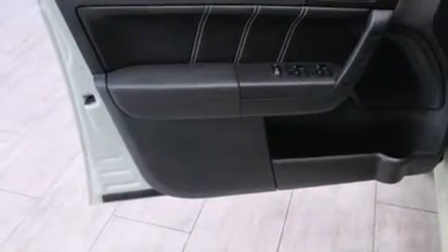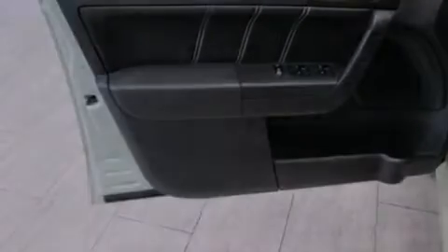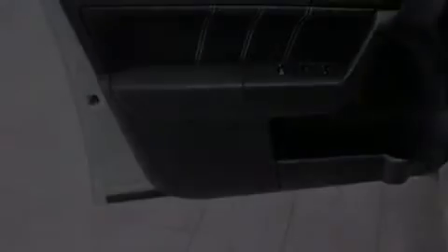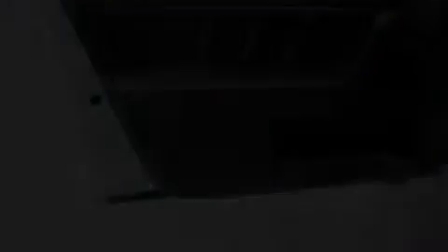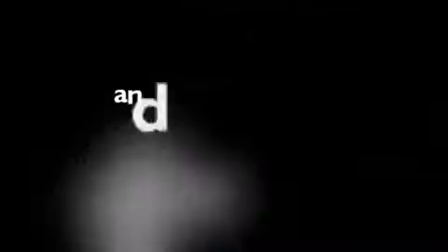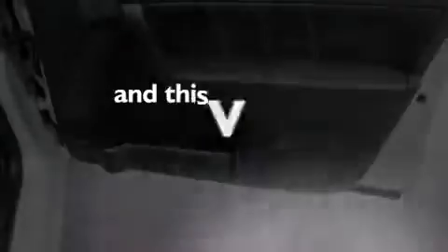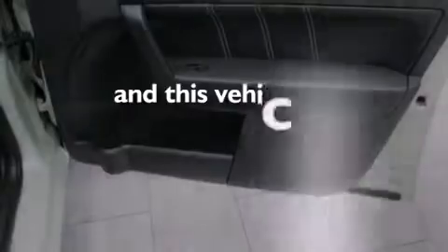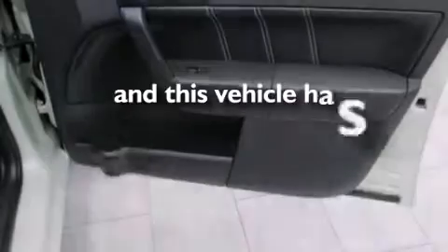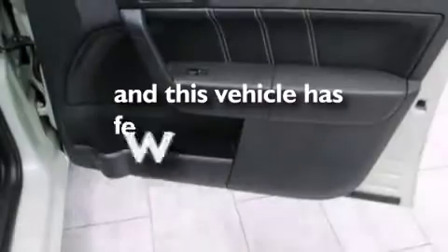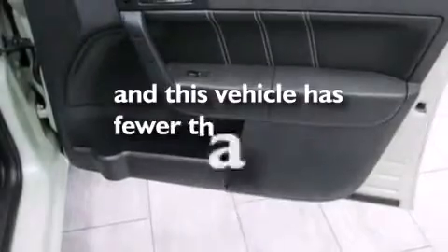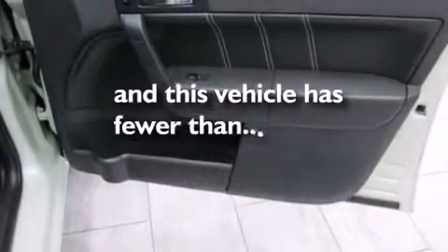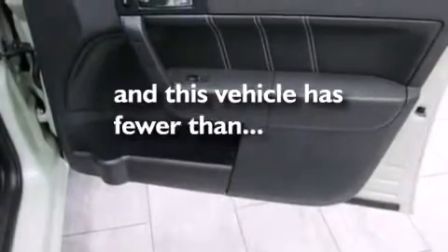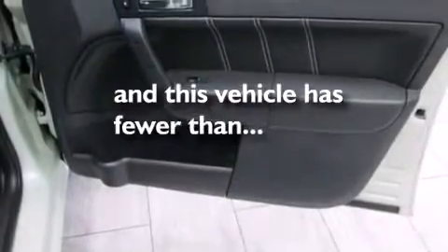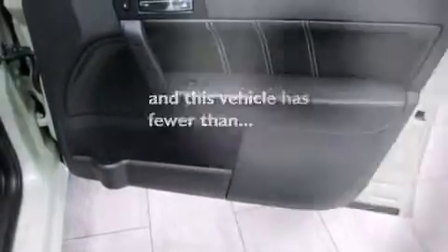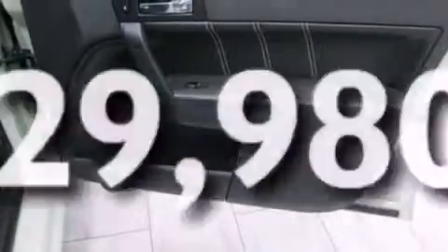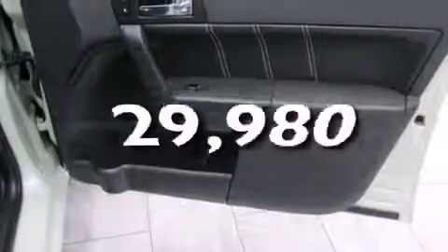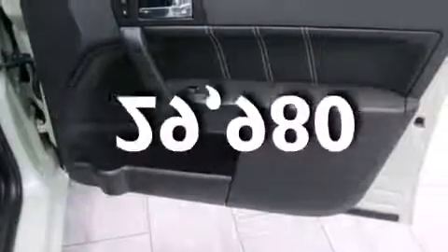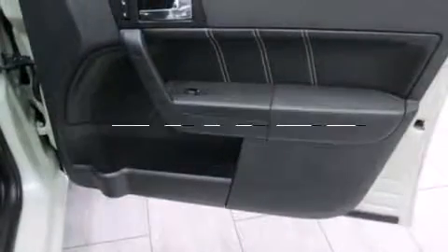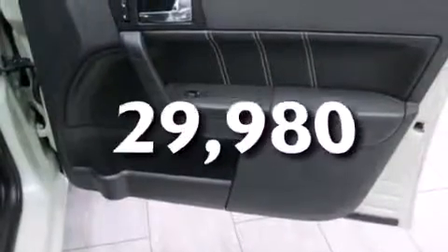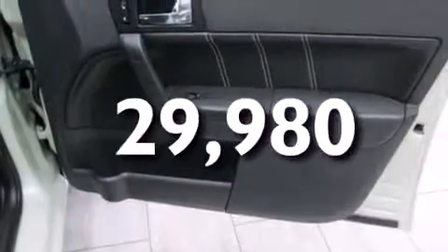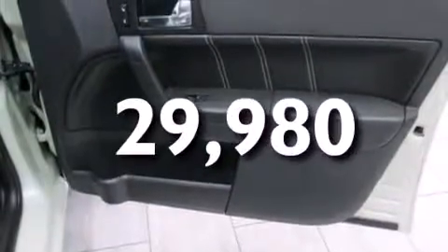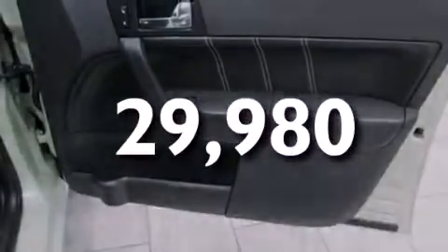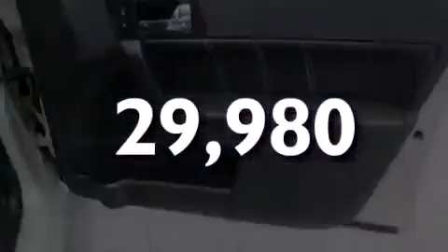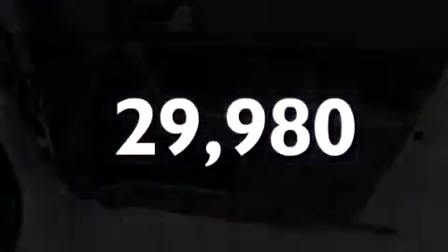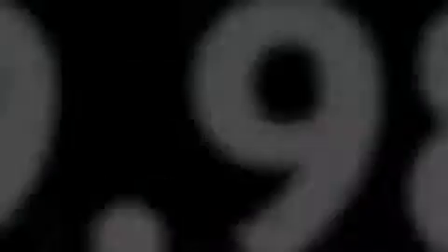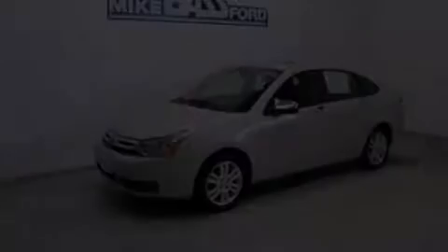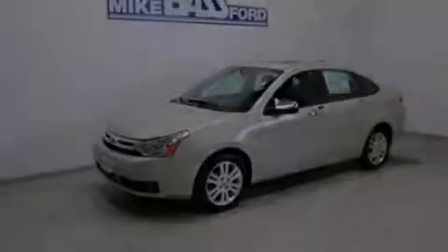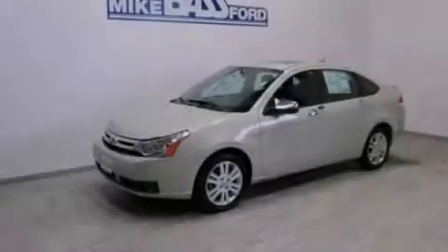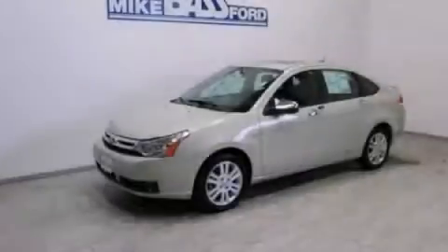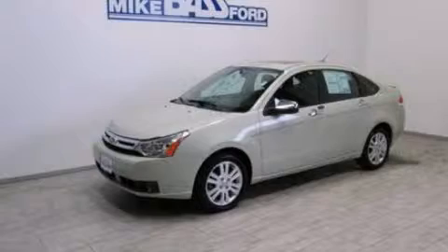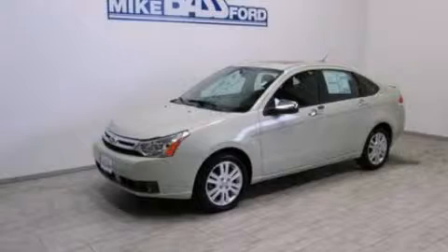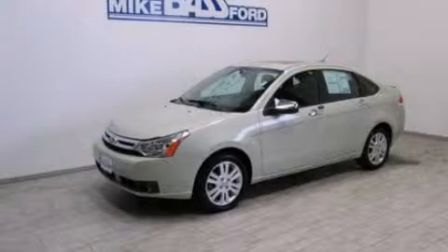And this vehicle has fewer than 30,000 miles on the odometer. Stop by today and test drive this vehicle for yourself.